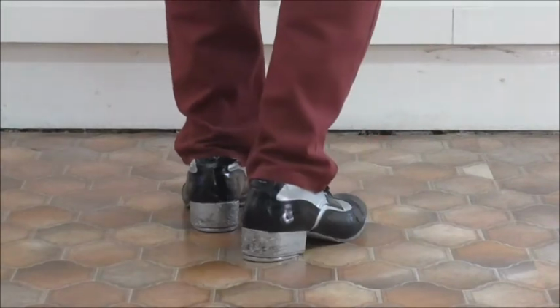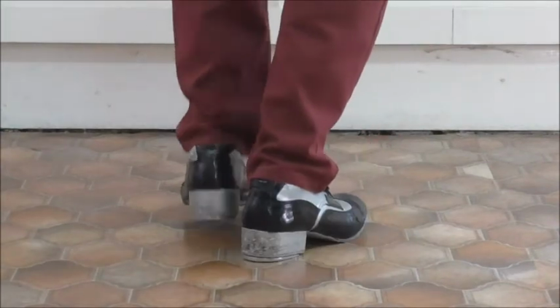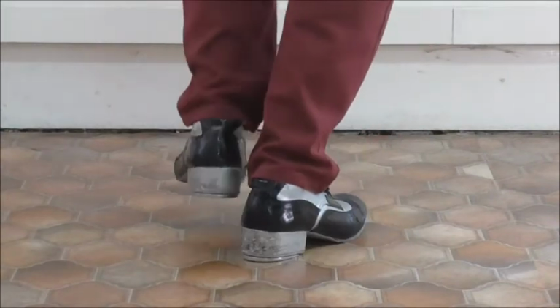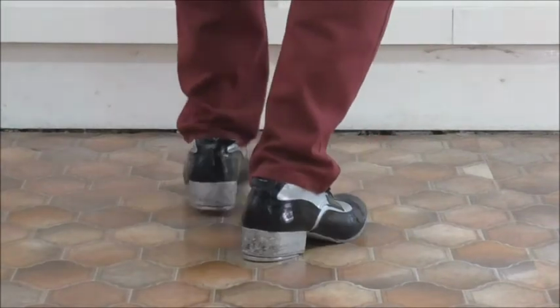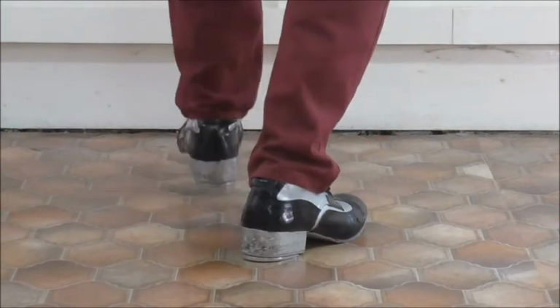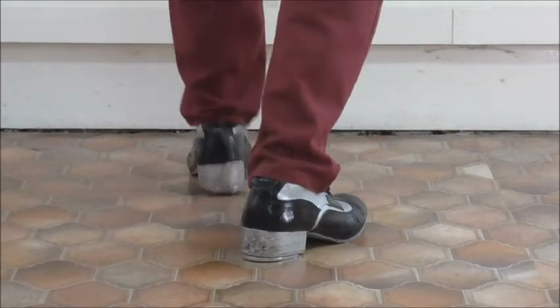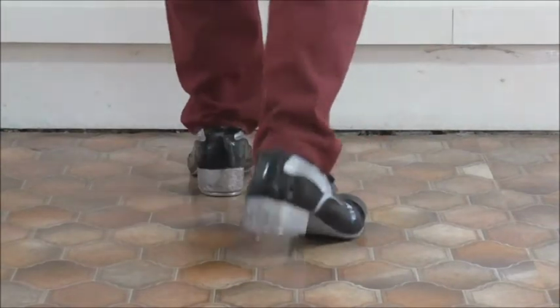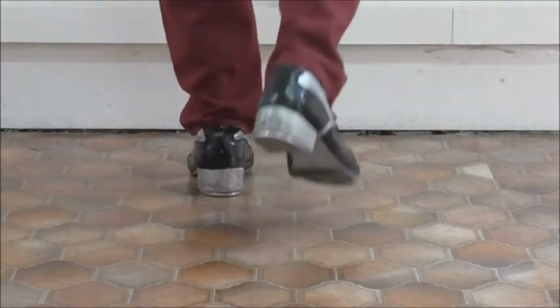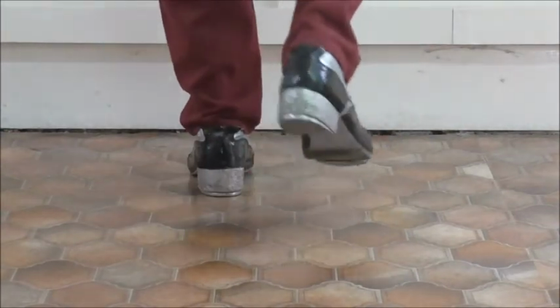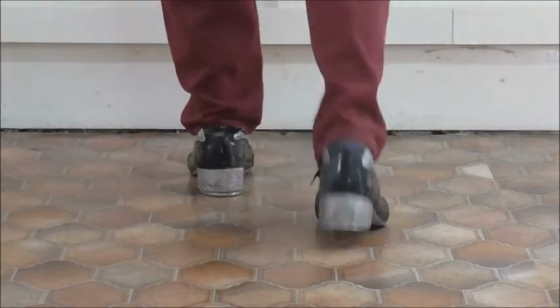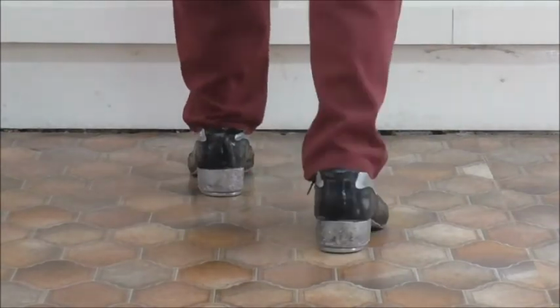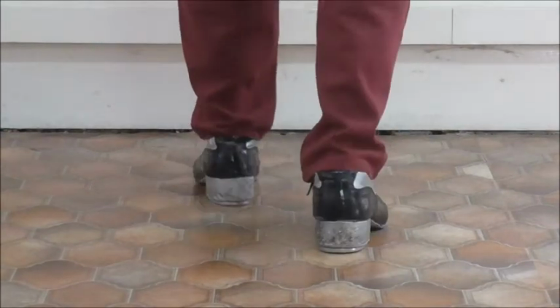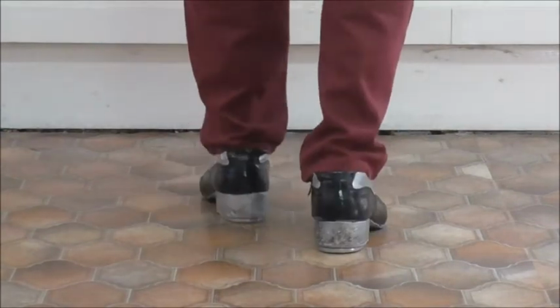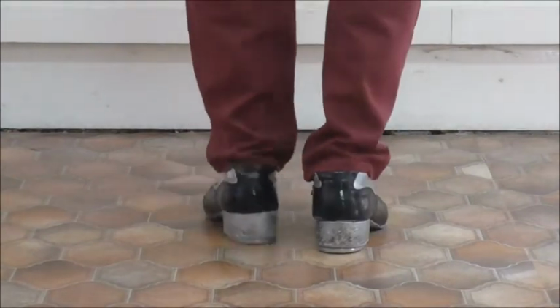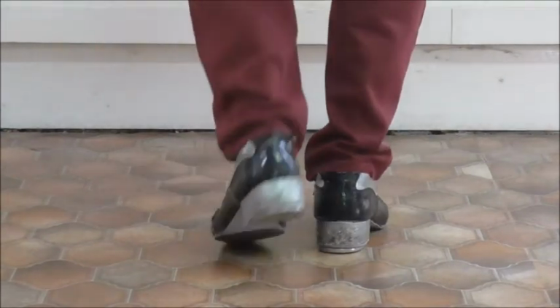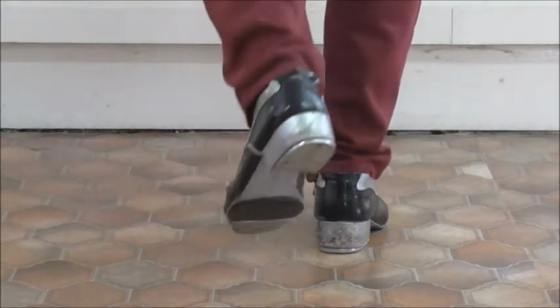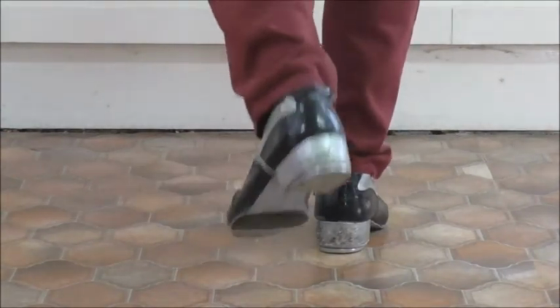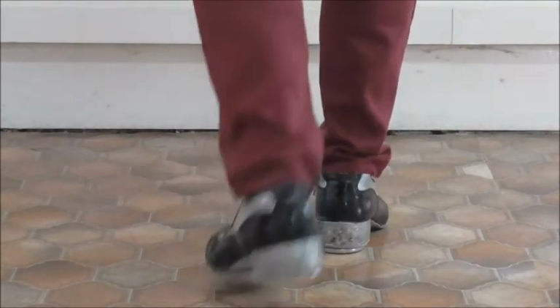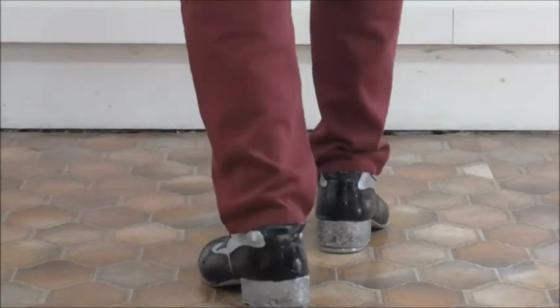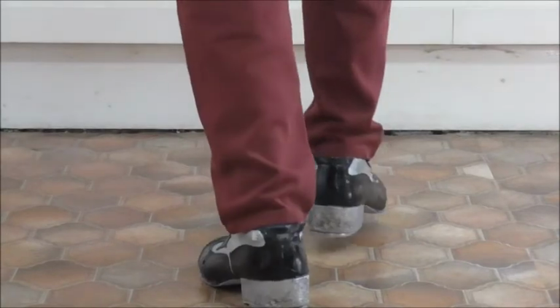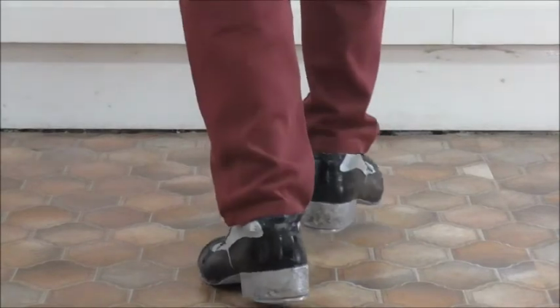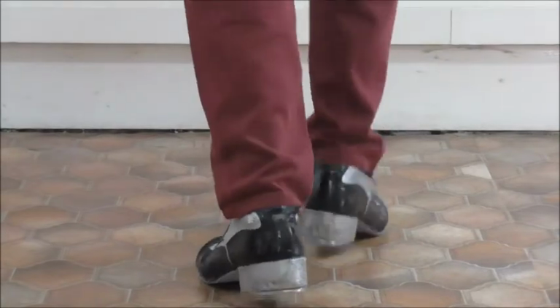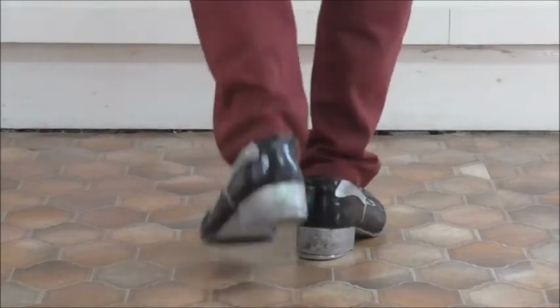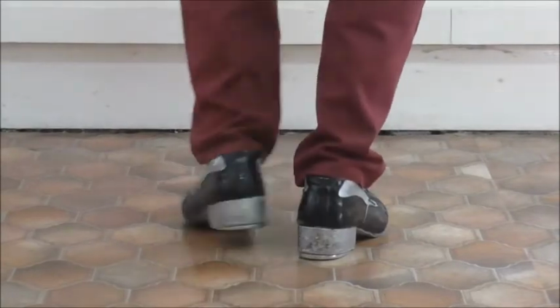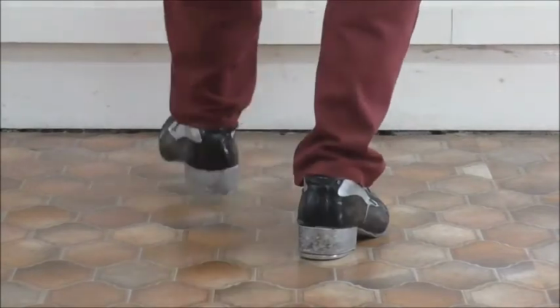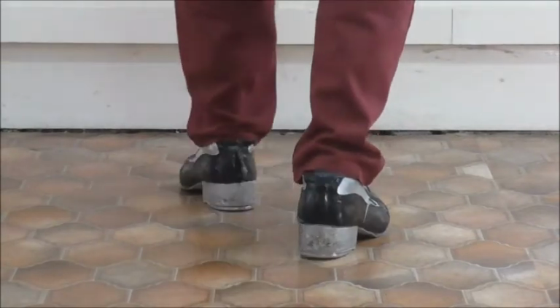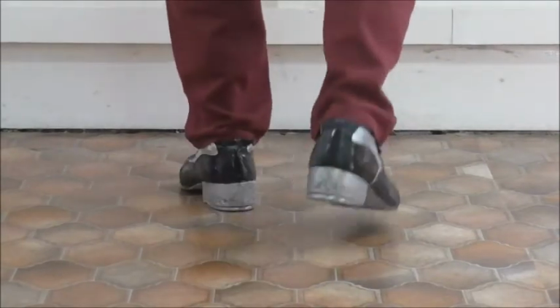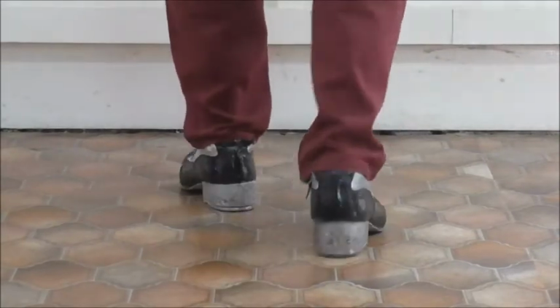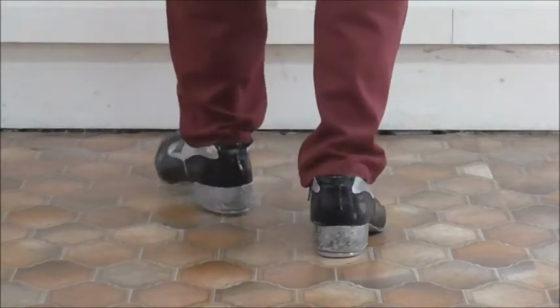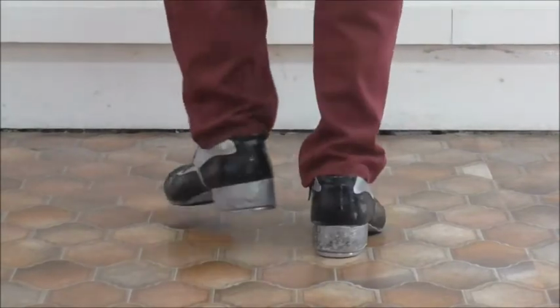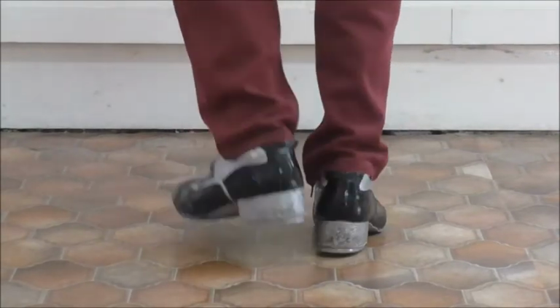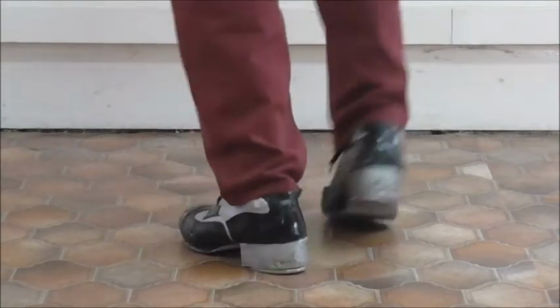So tap, step, clop, slide, back. Step, truffle, knee, toe, toe.